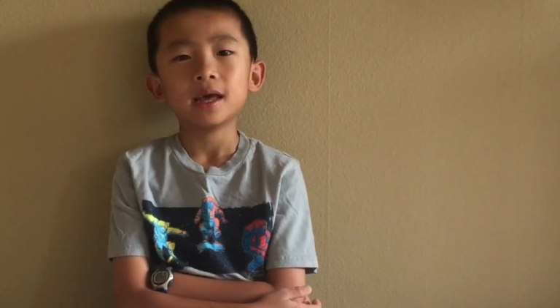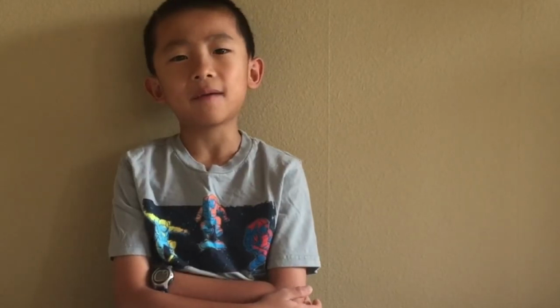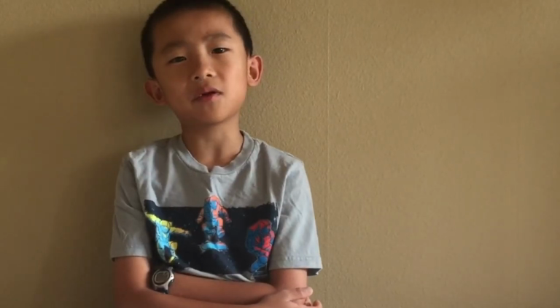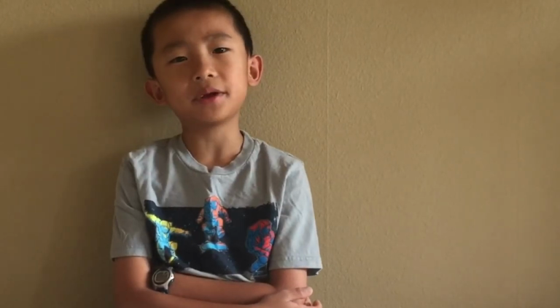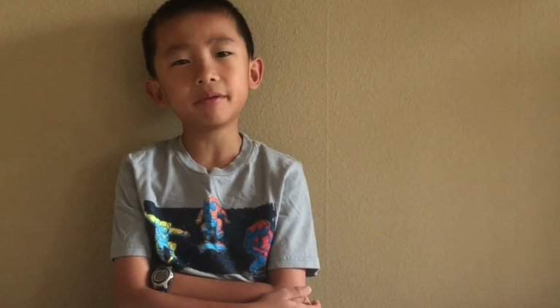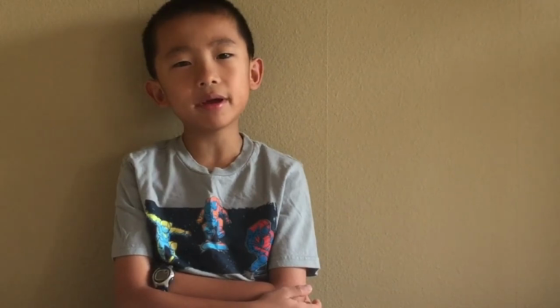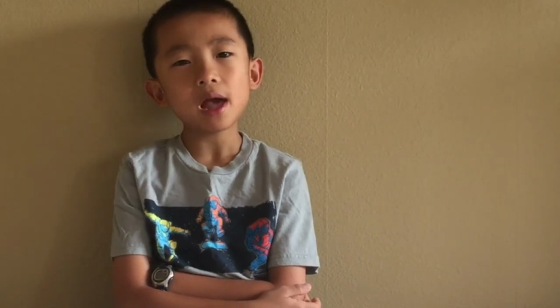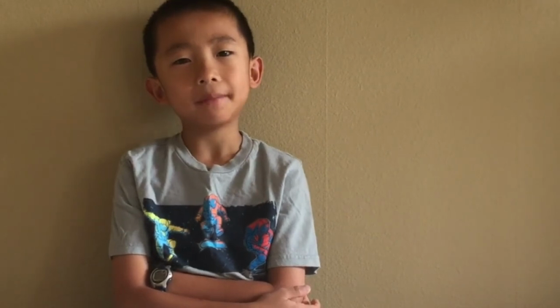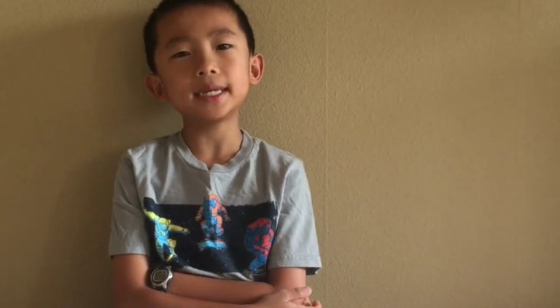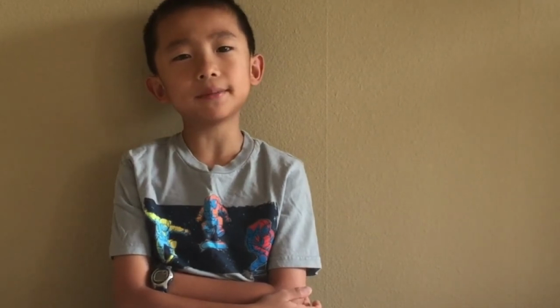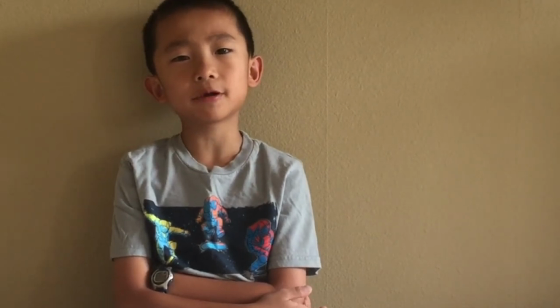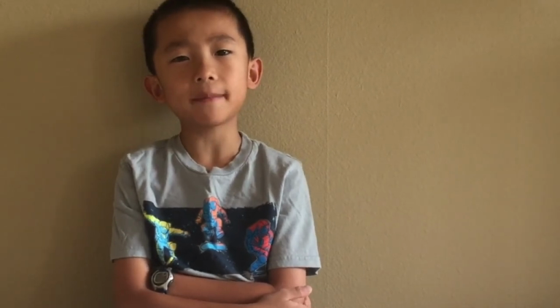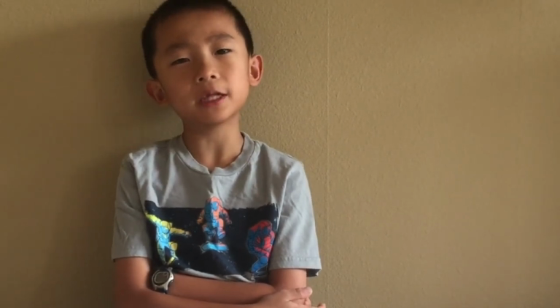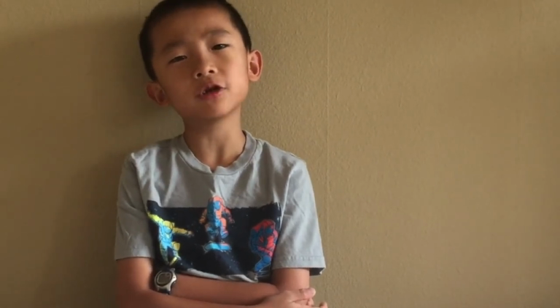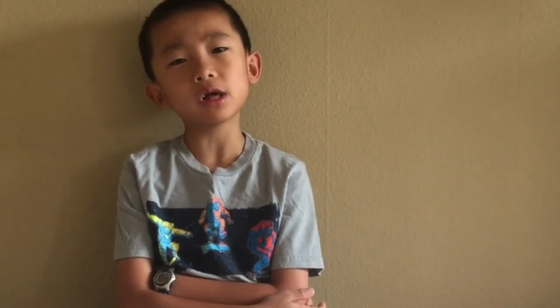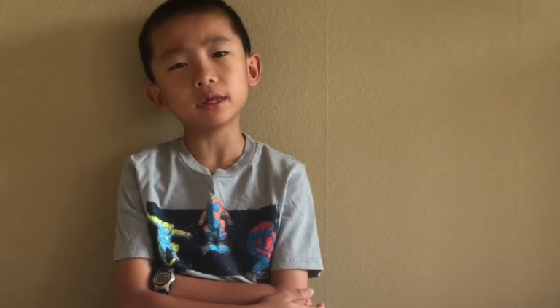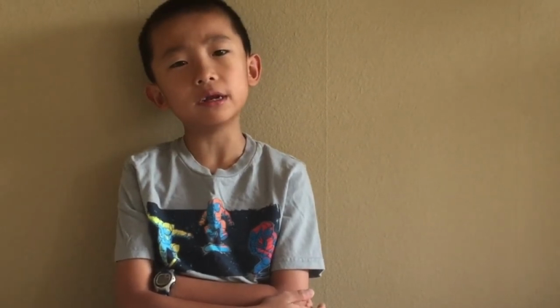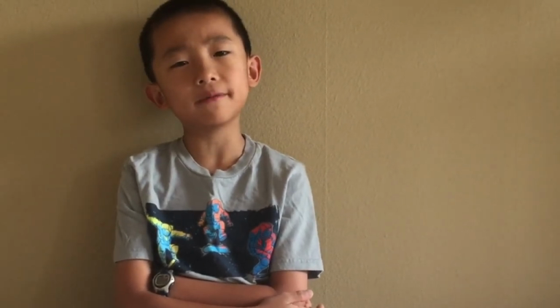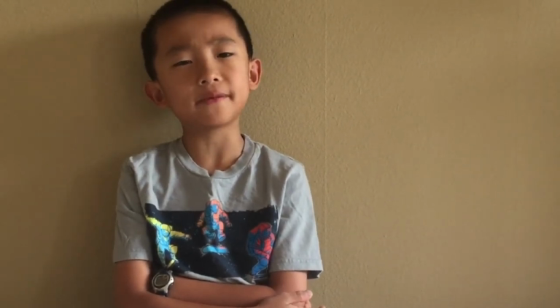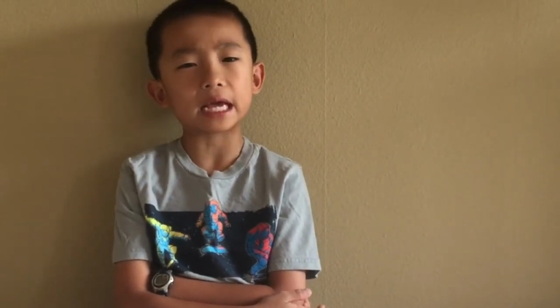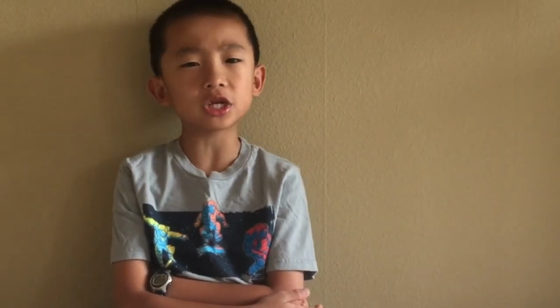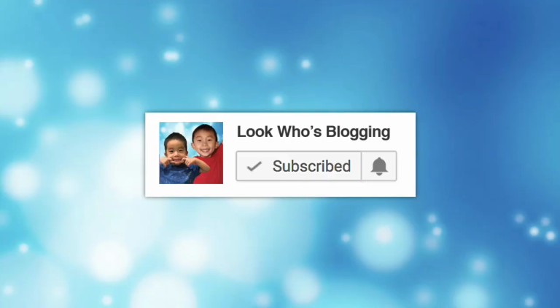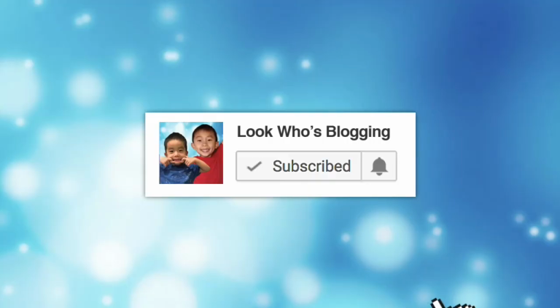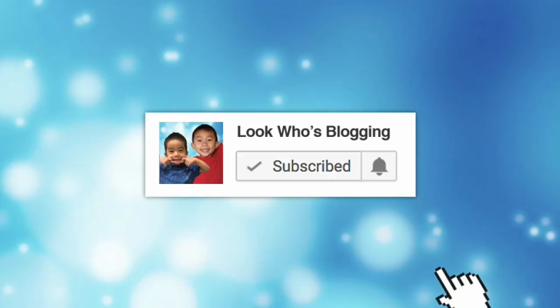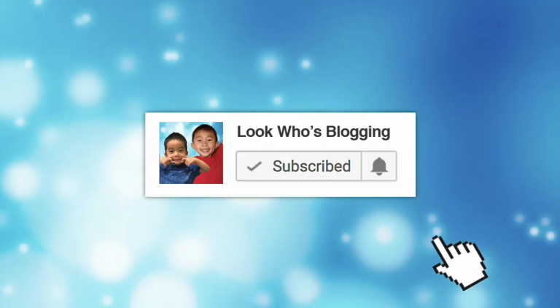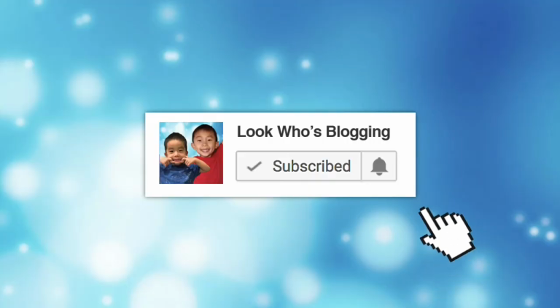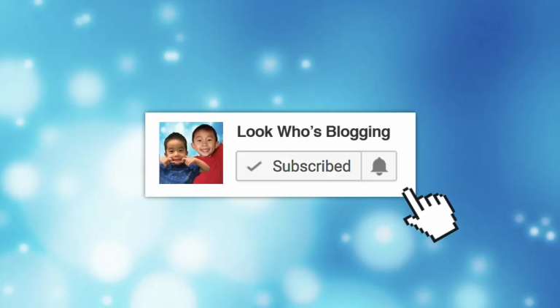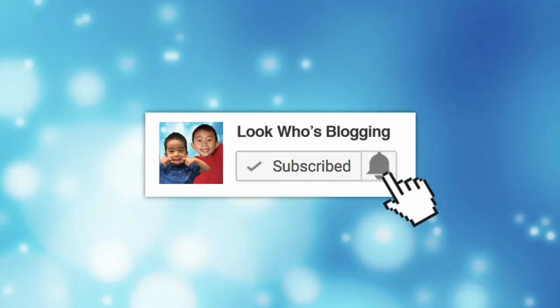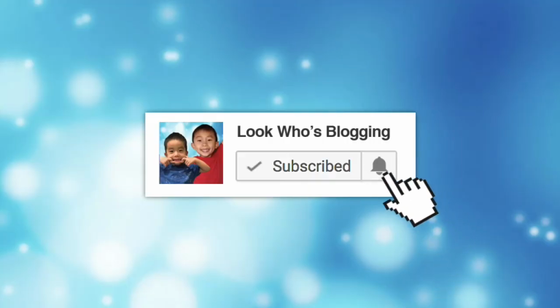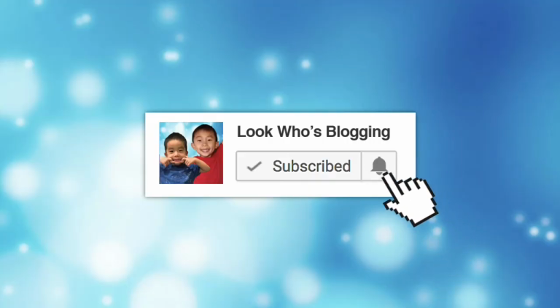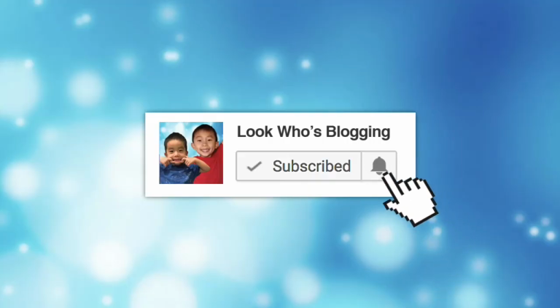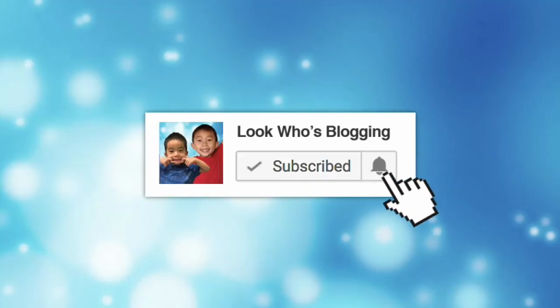If you're new here, please subscribe and turn on the notifications button so you won't miss a video.